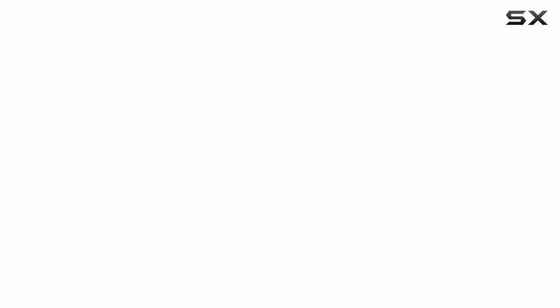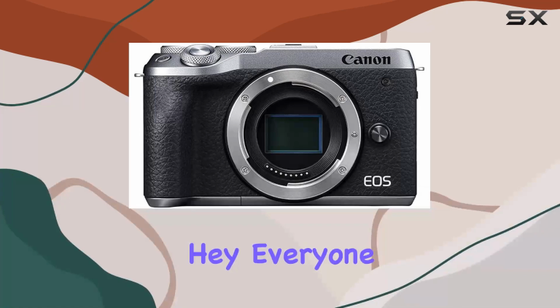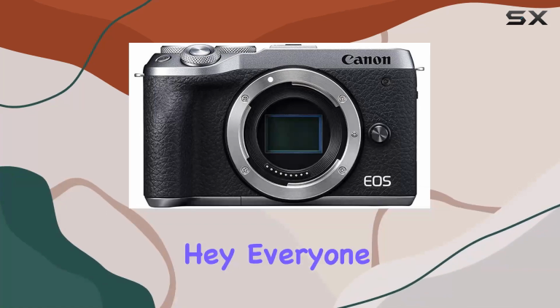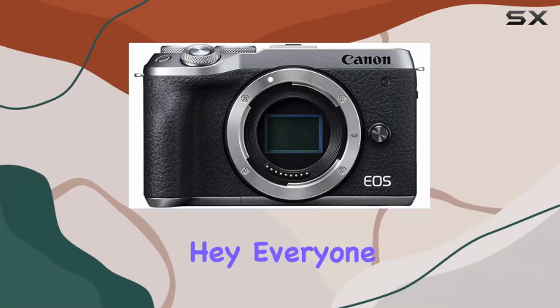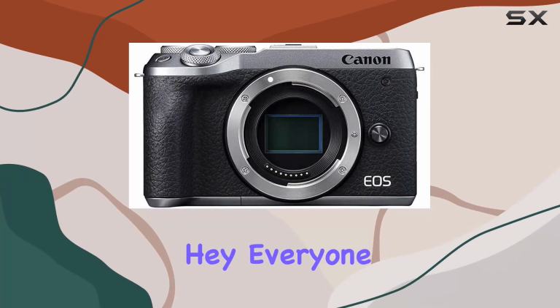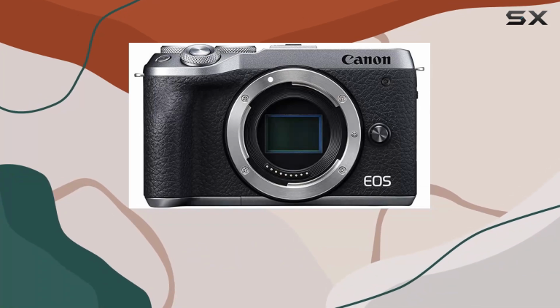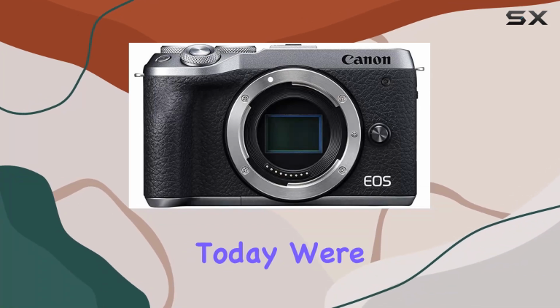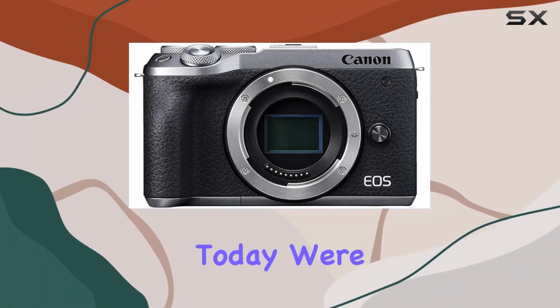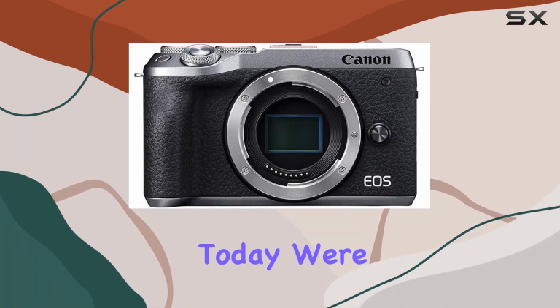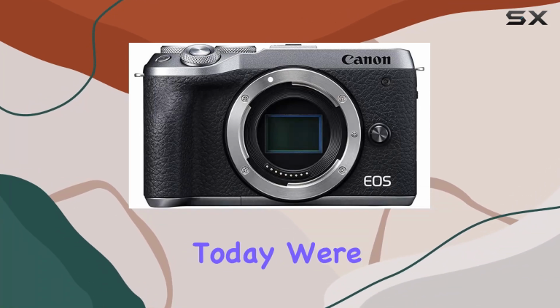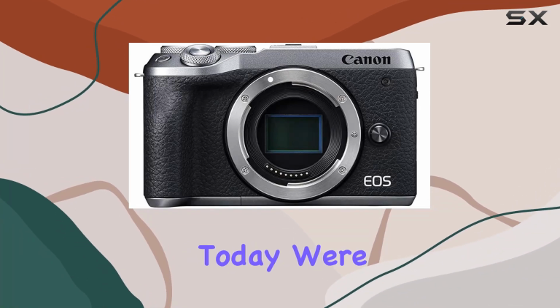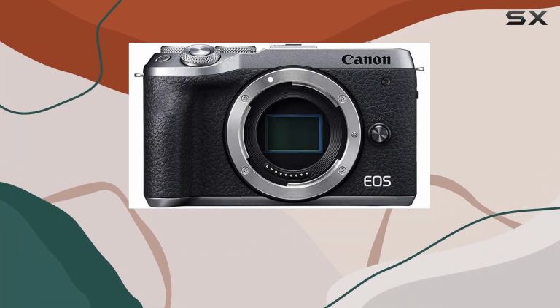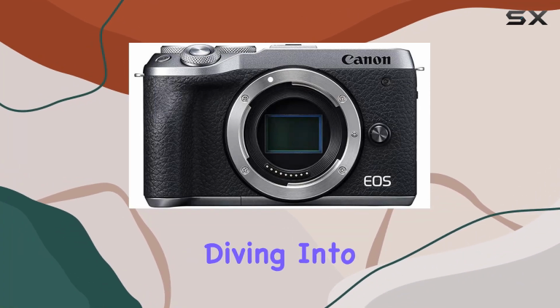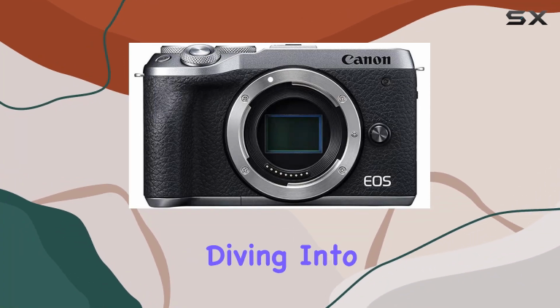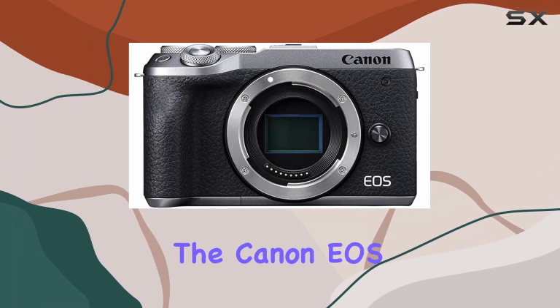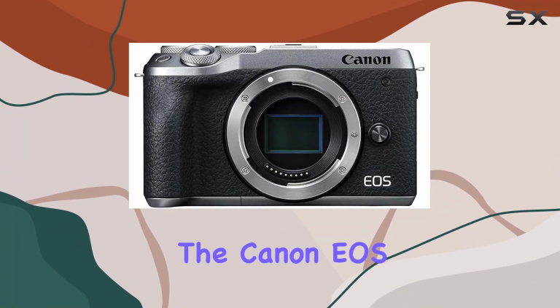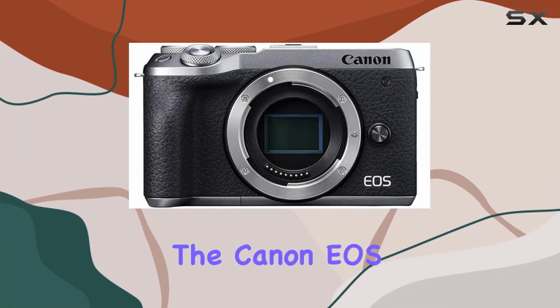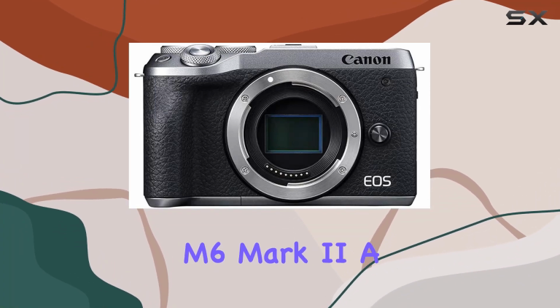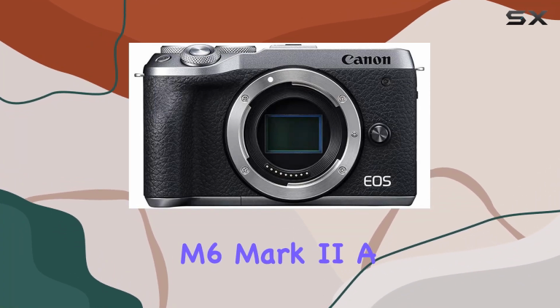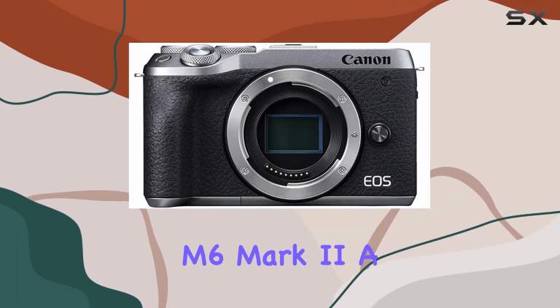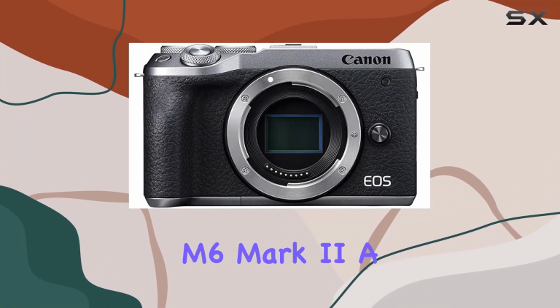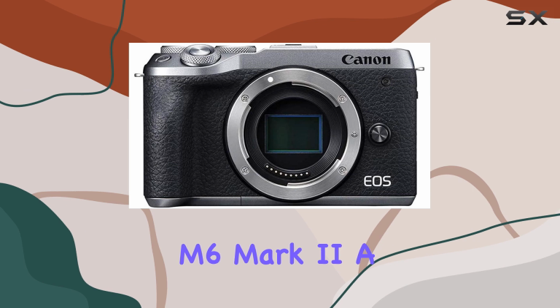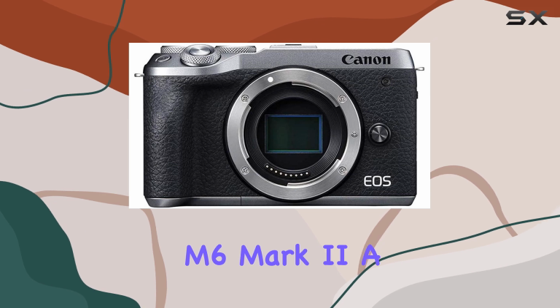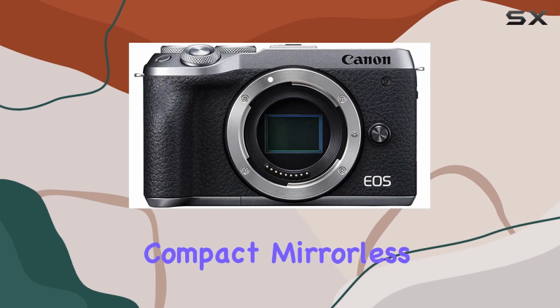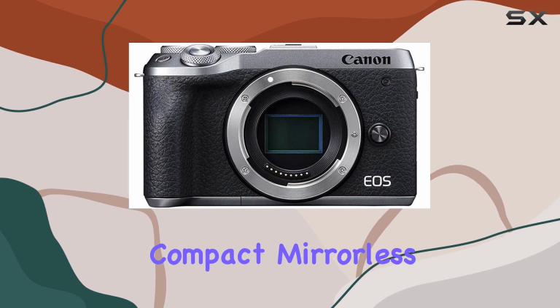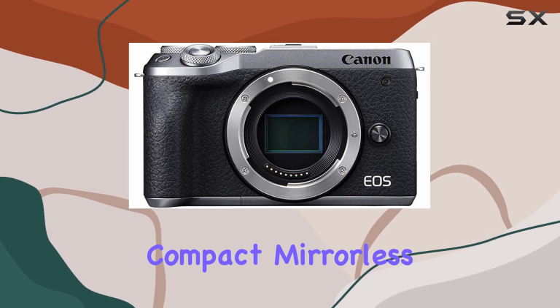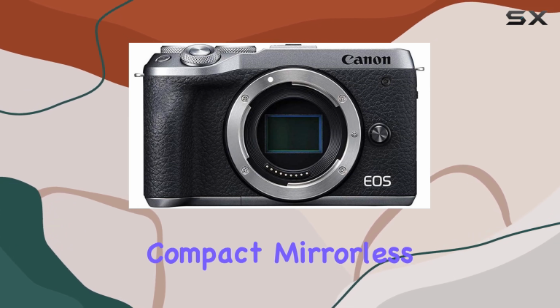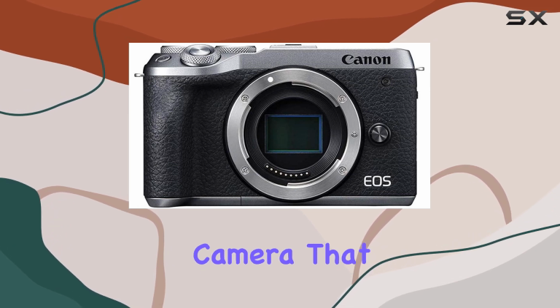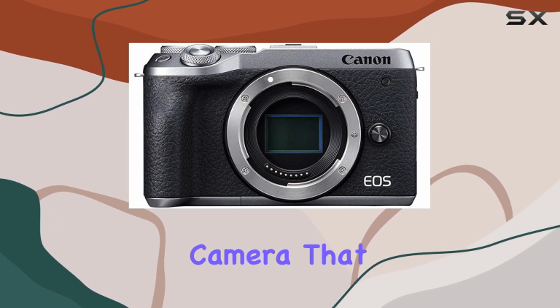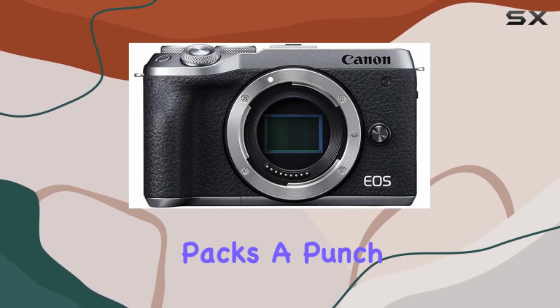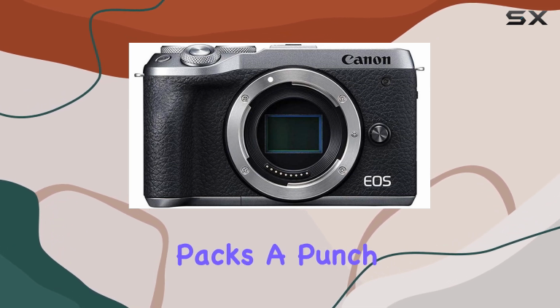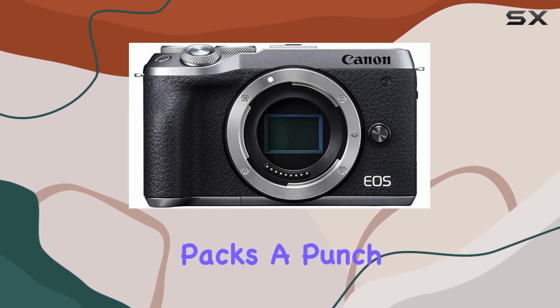Hey everyone! Today, we're diving into the Canon EOS M6 Mark II, a compact mirrorless camera that packs a punch.